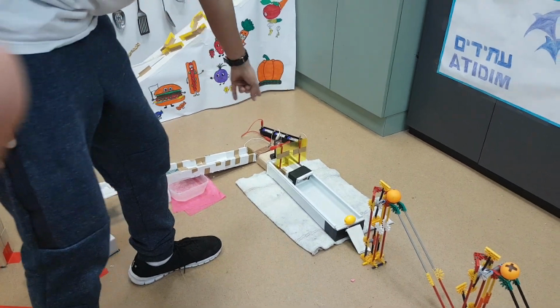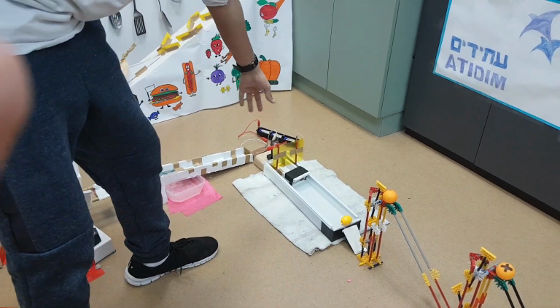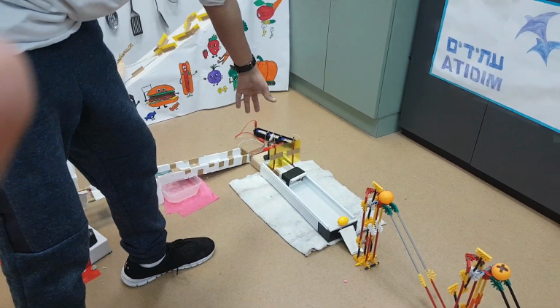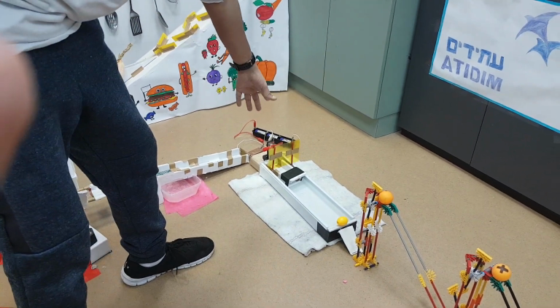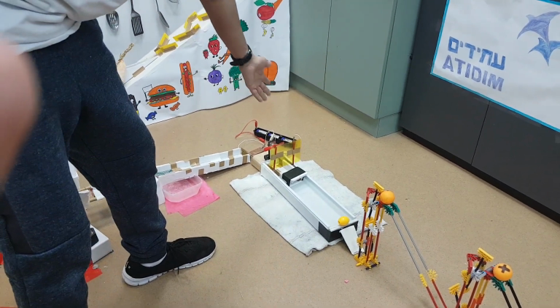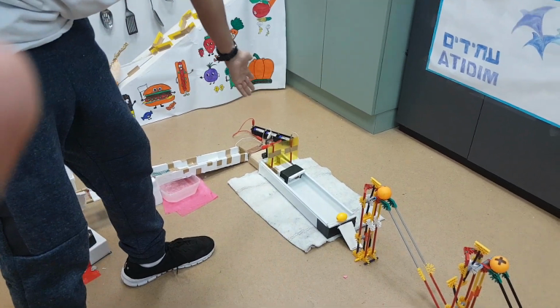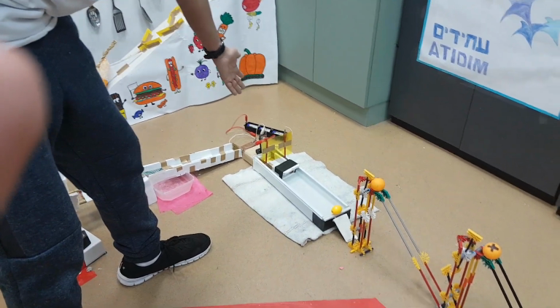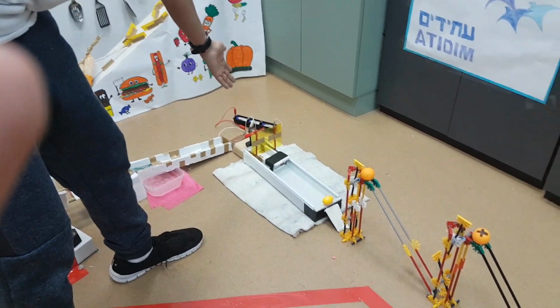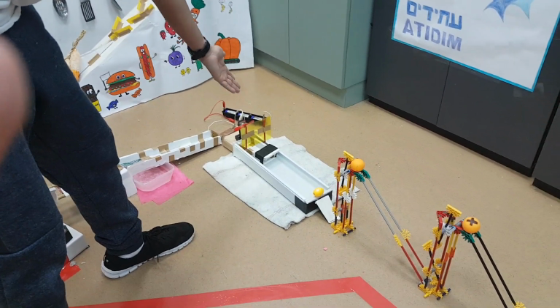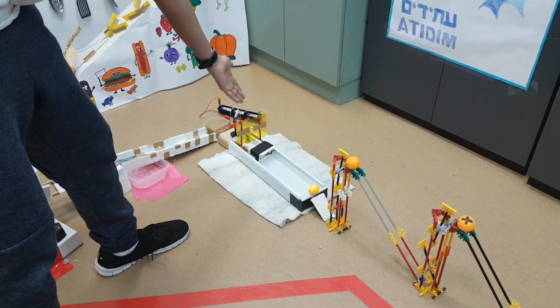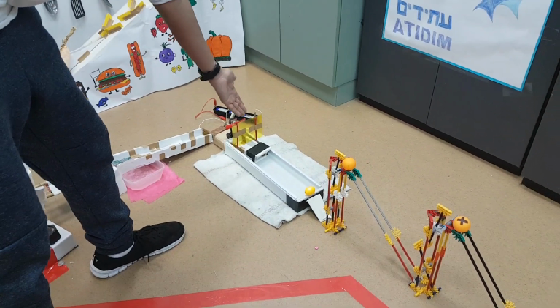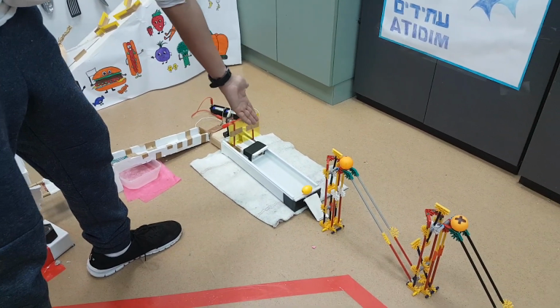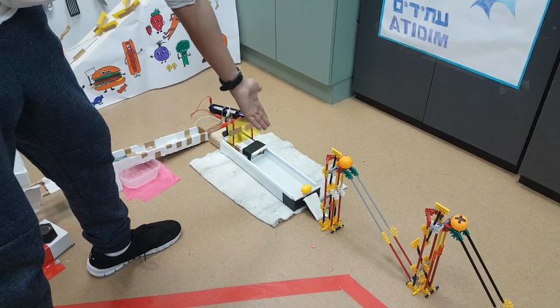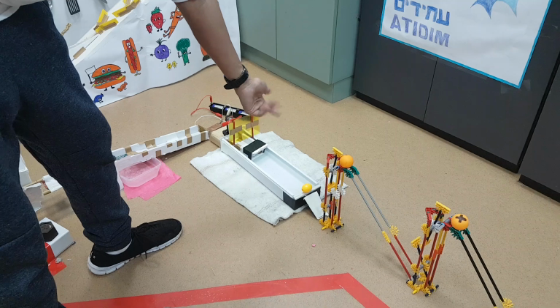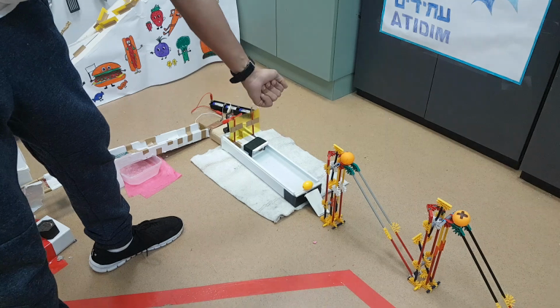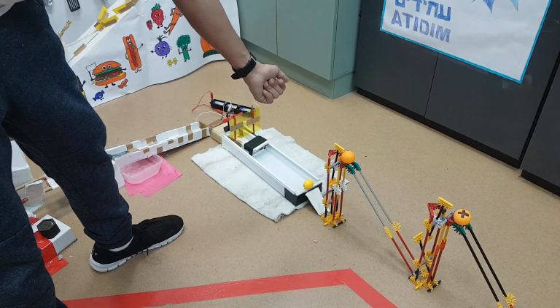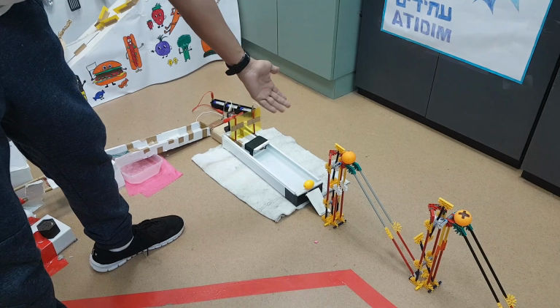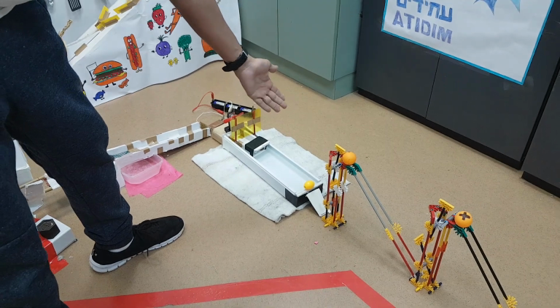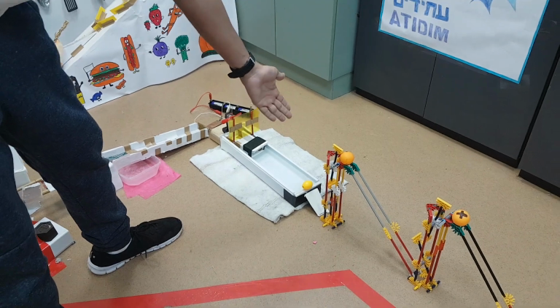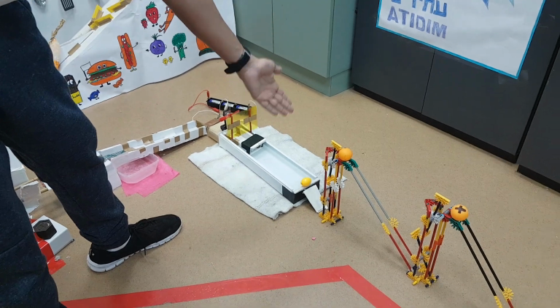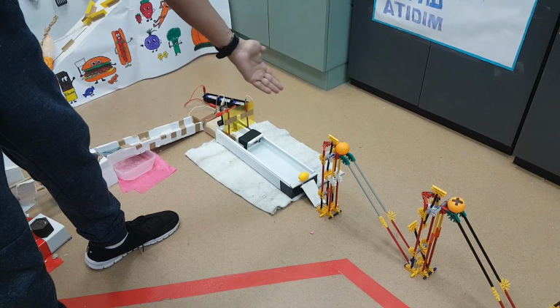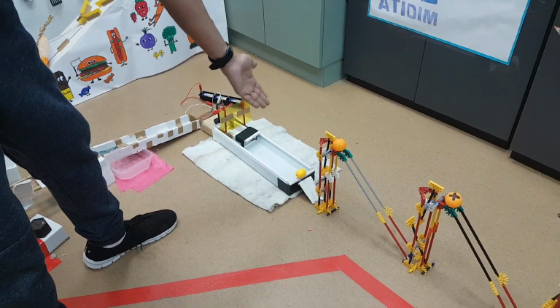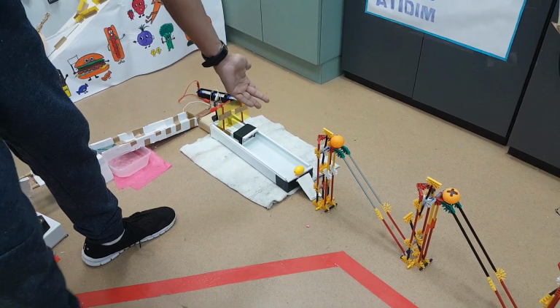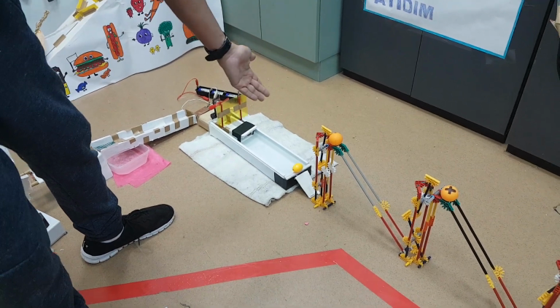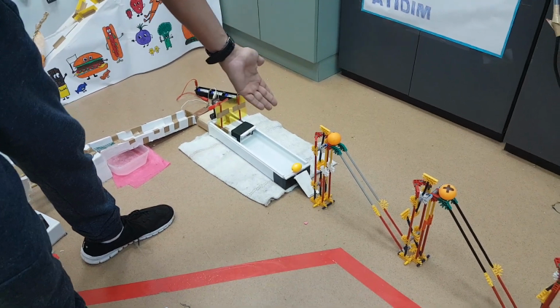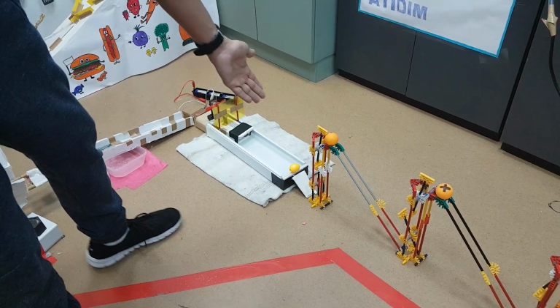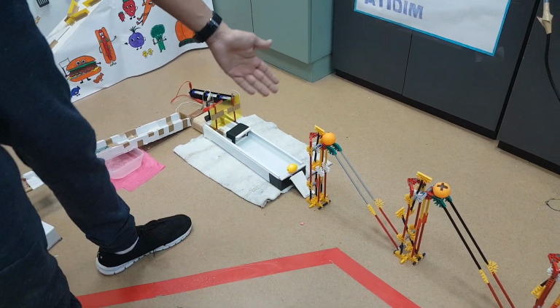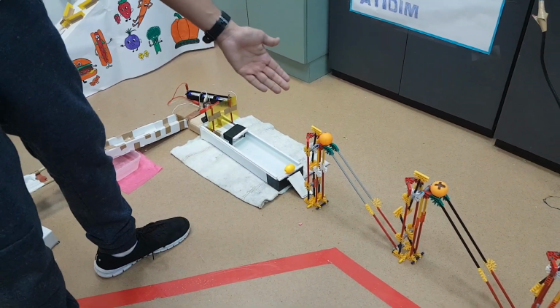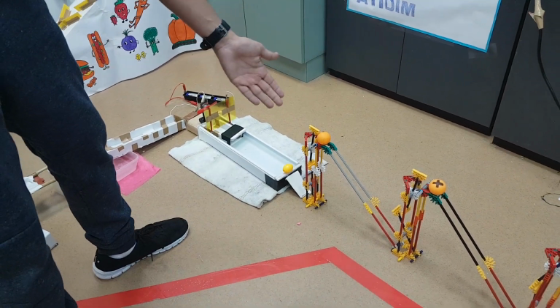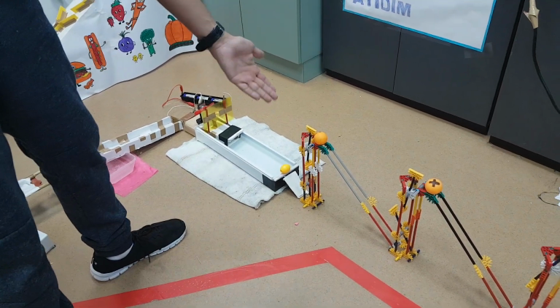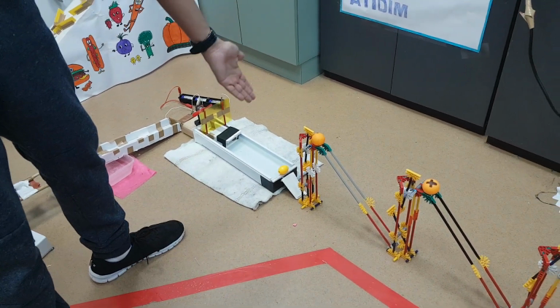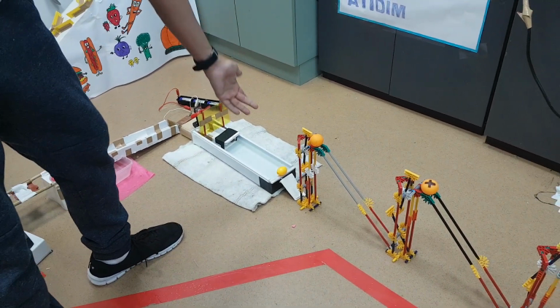The fan moves a boat in a bowl of water. The boat hits a ball that starts rolling. The ball moves down an incline.